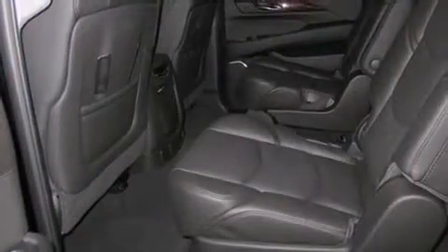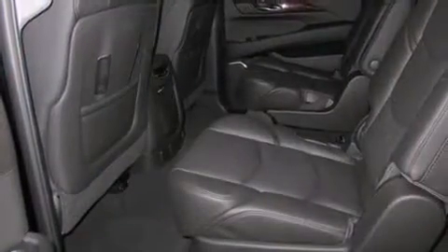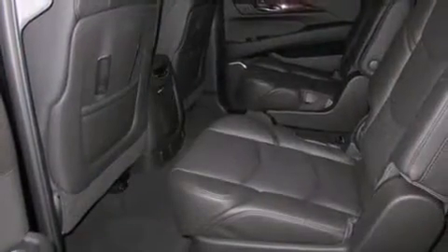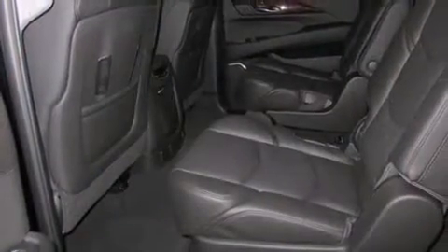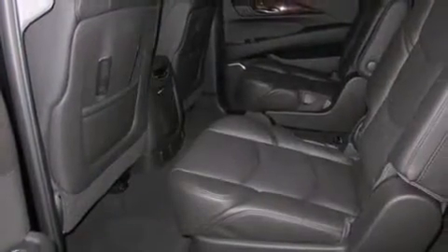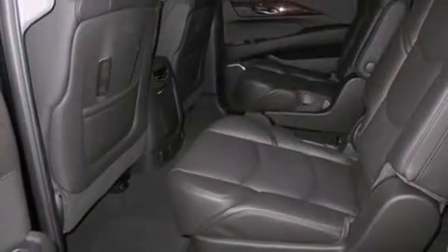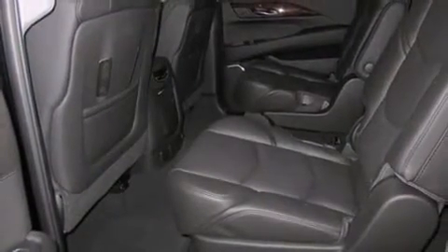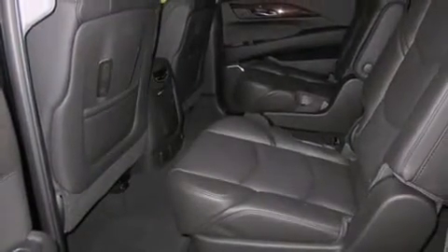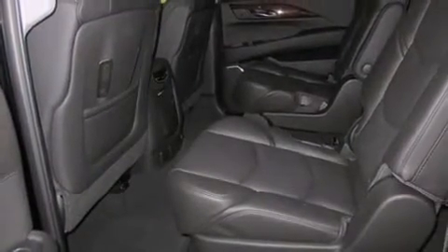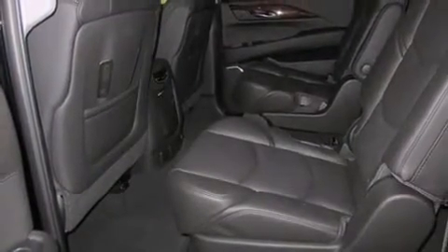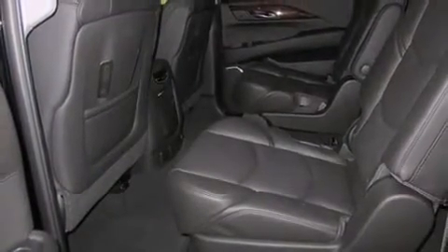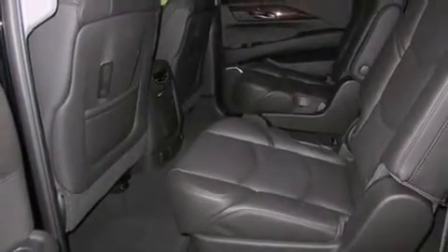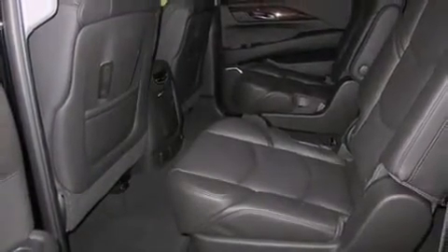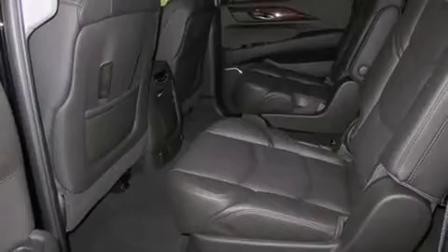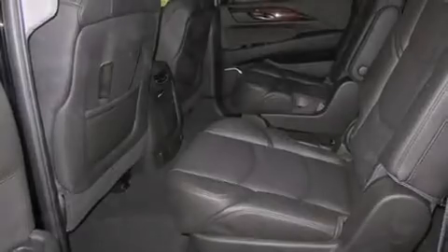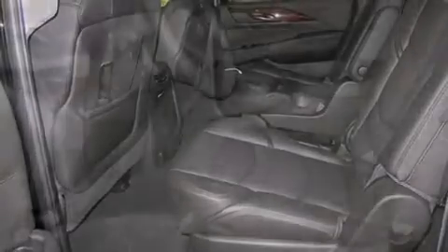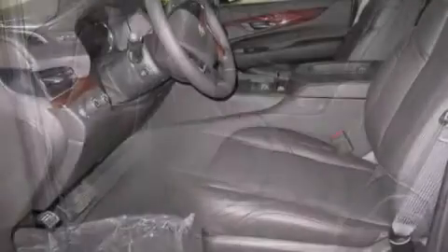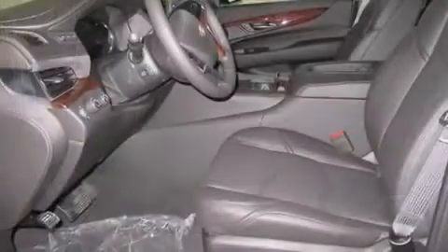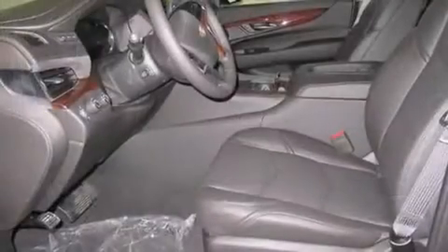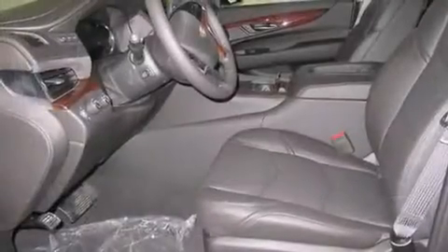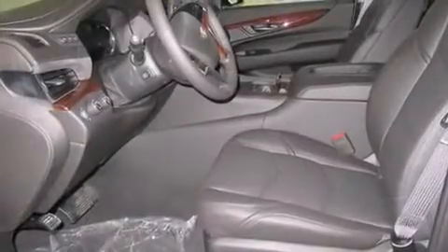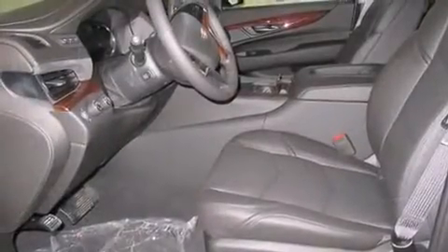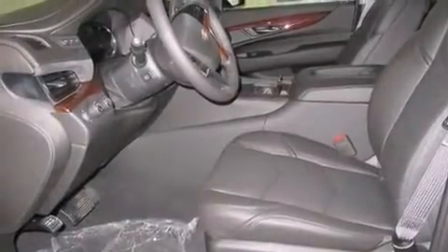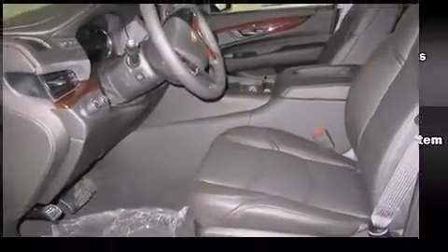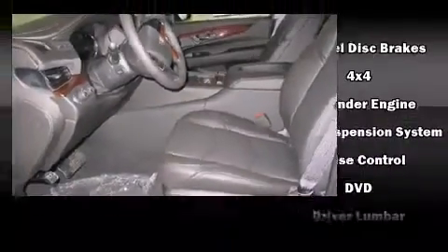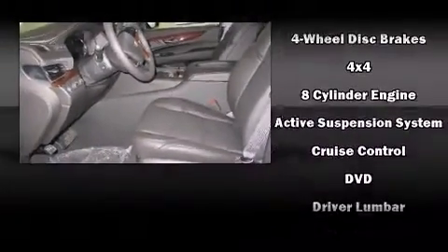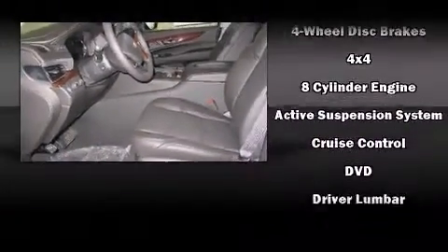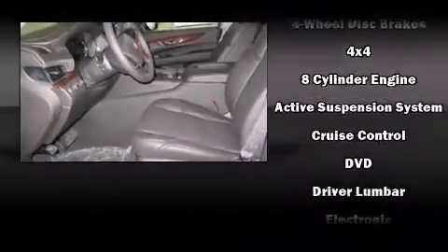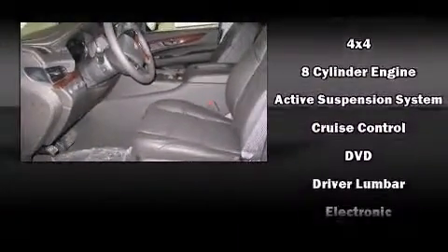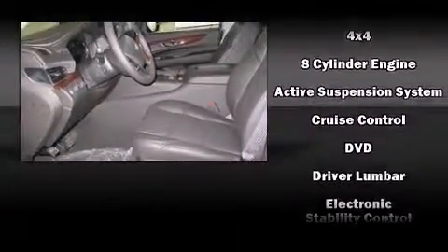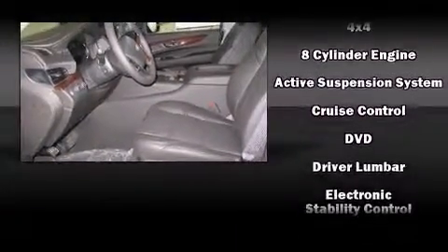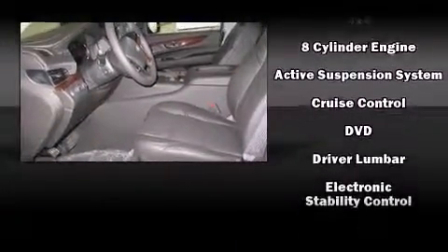State-of-the-art amenities, such as memory seats and adjustable pedals, yield a more personal driving experience.